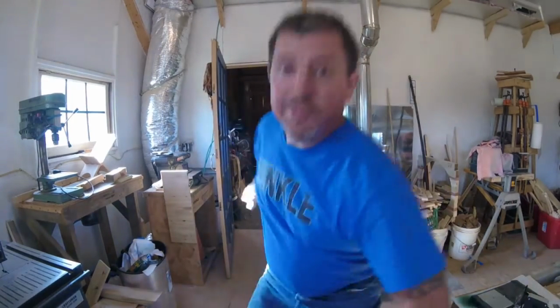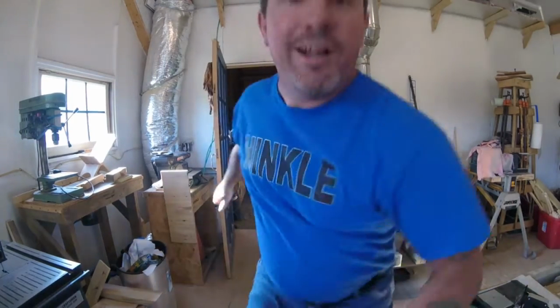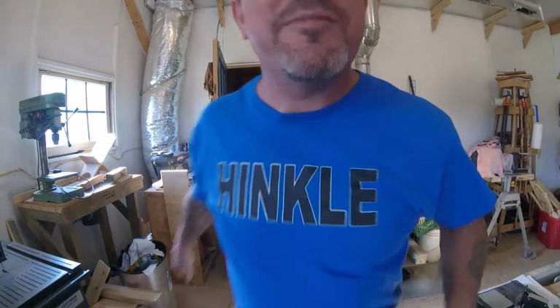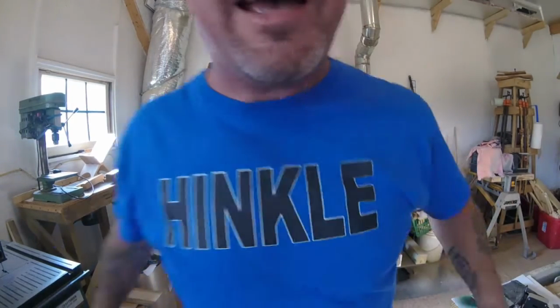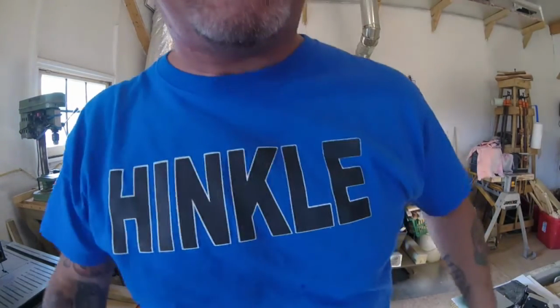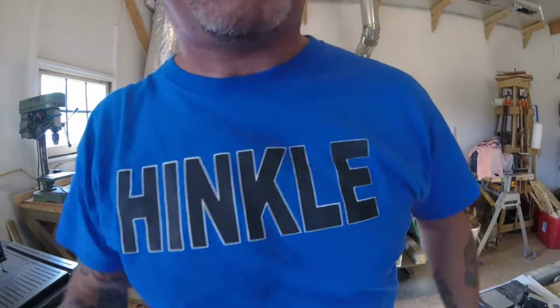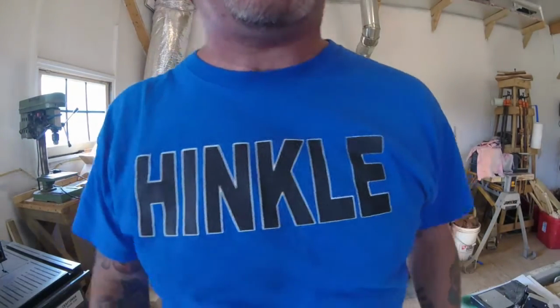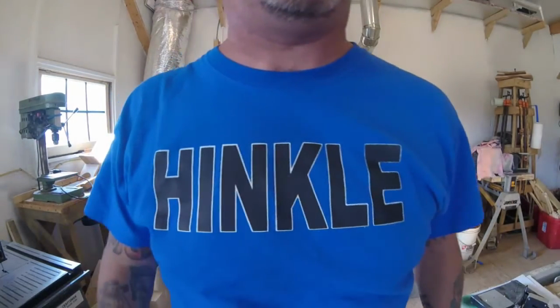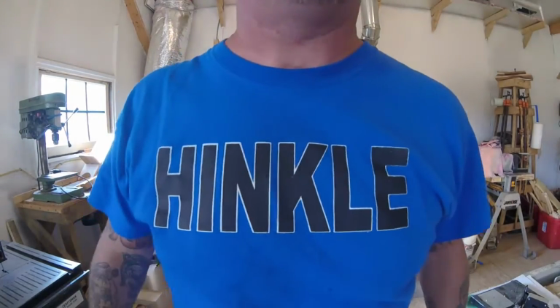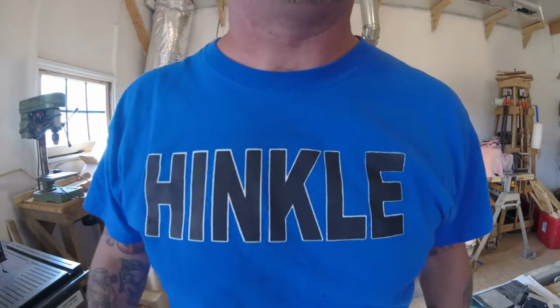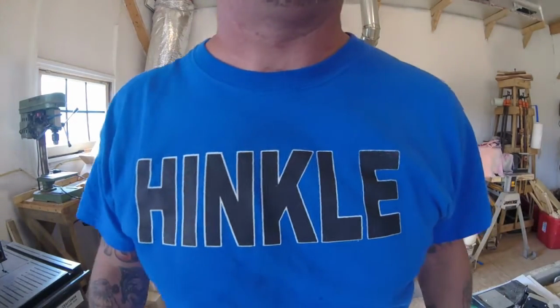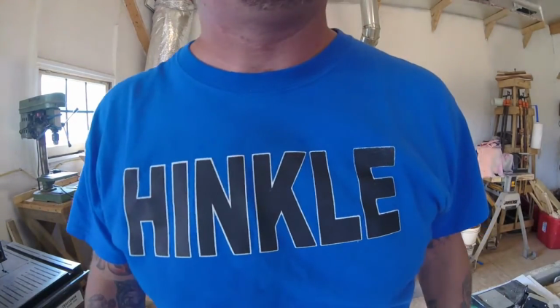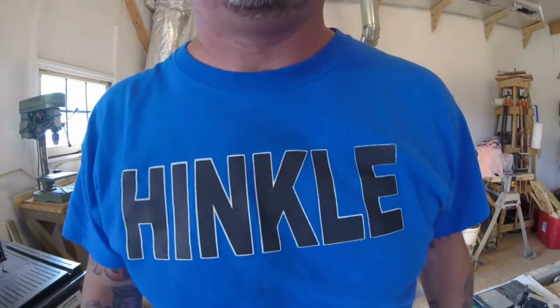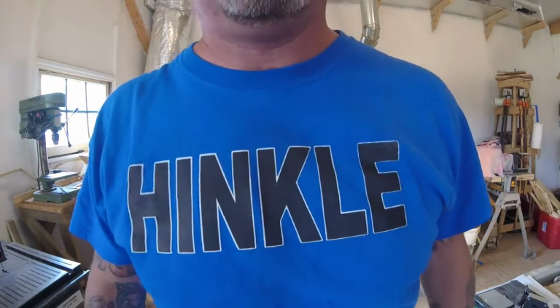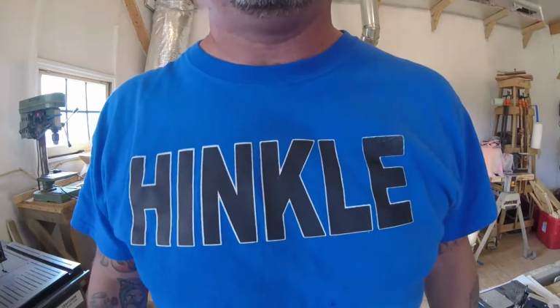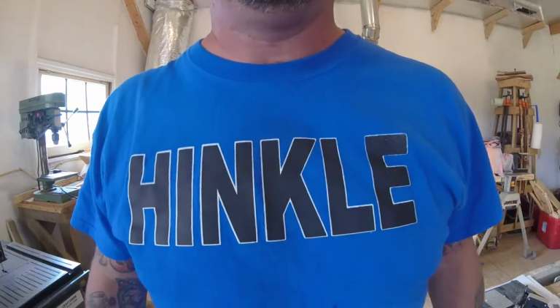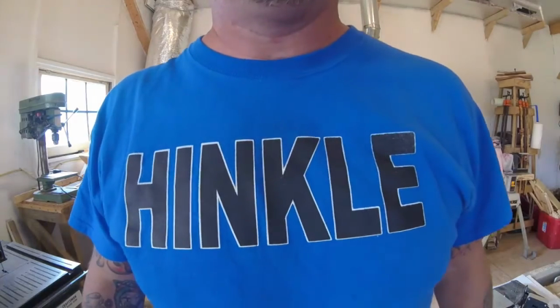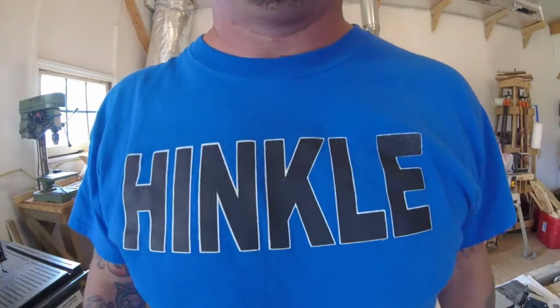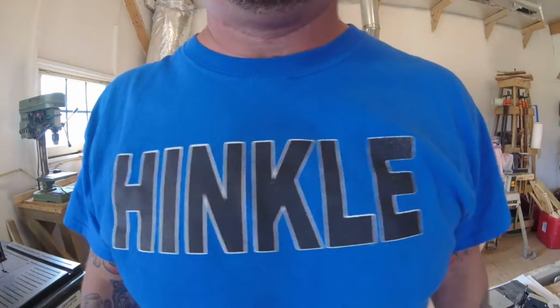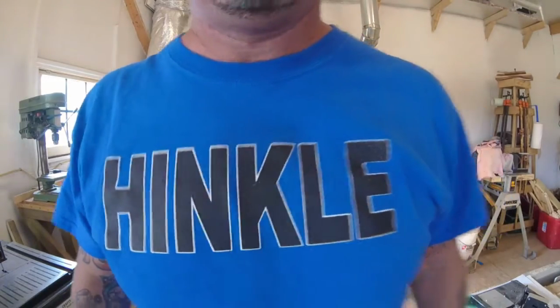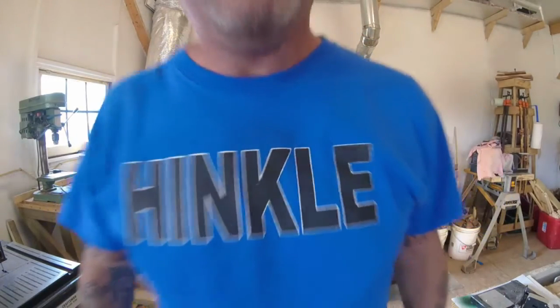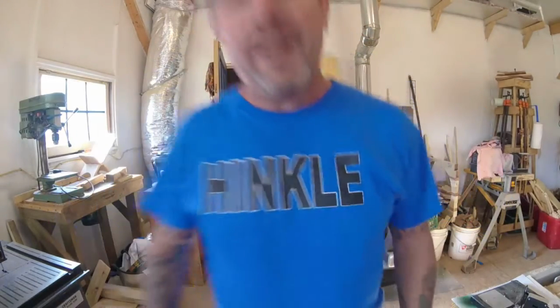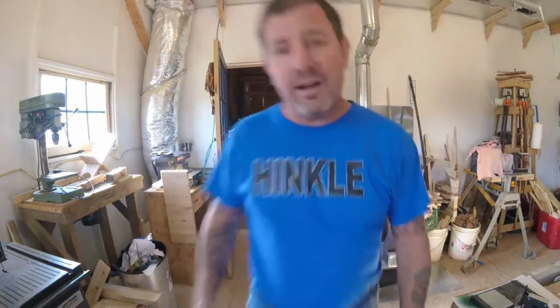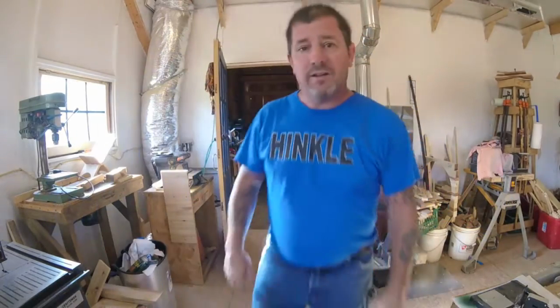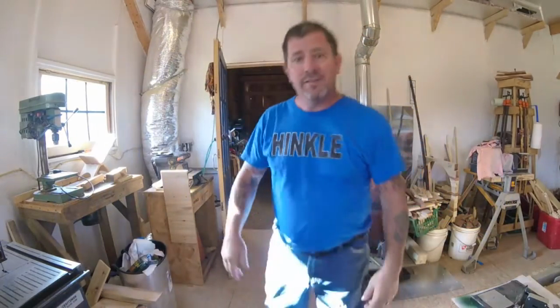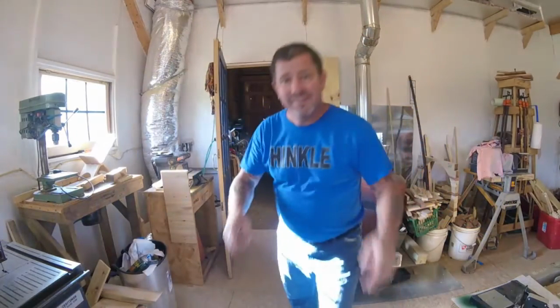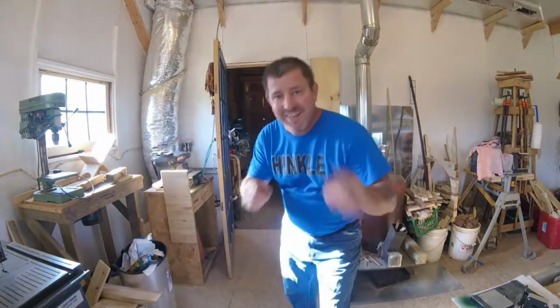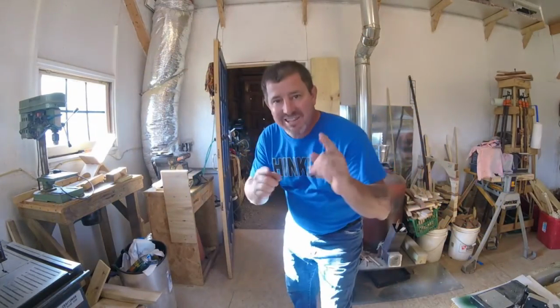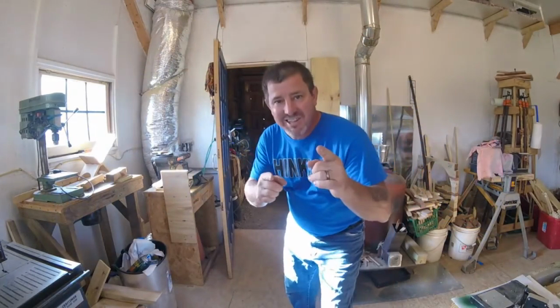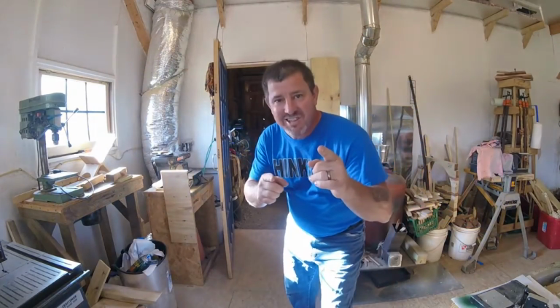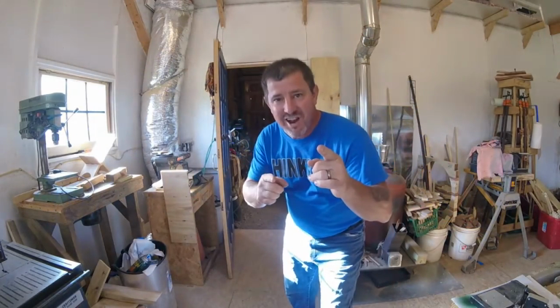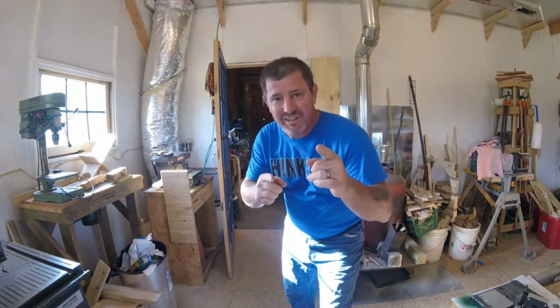Welcome back to the shop! Back up! Now you're too close to the camera! Let's get started!